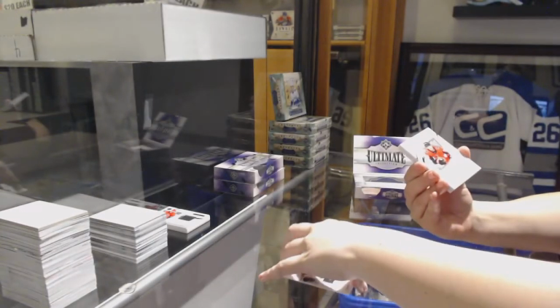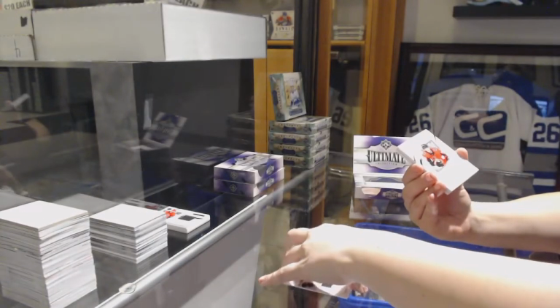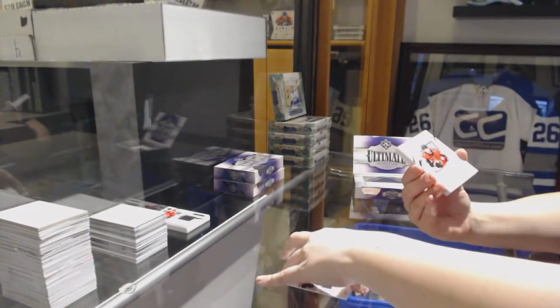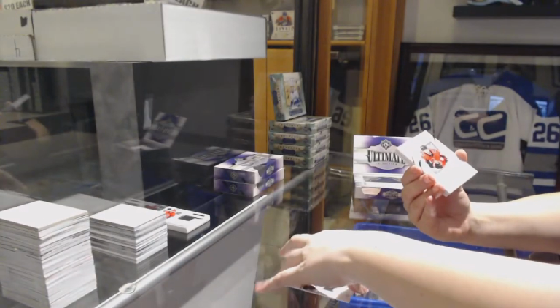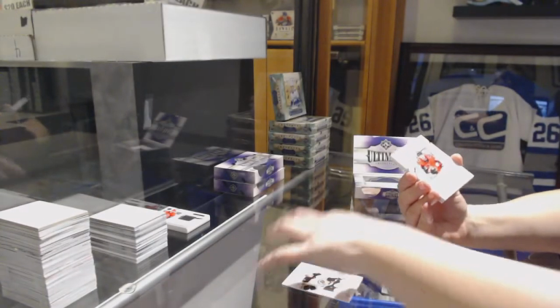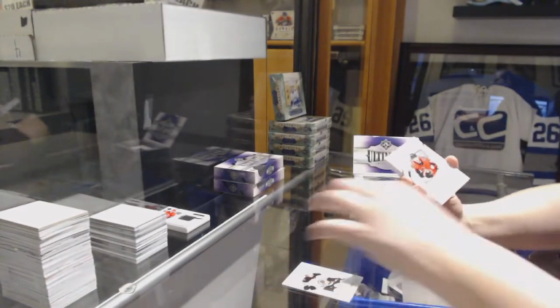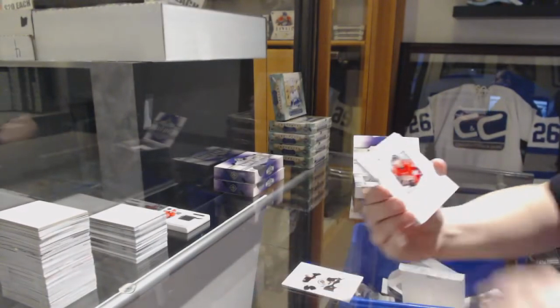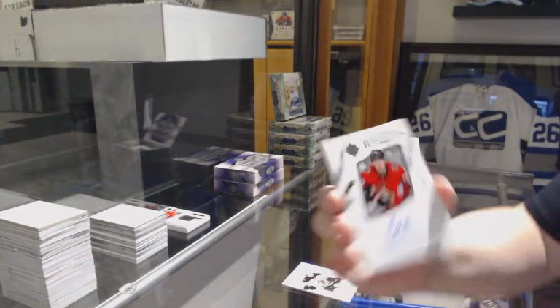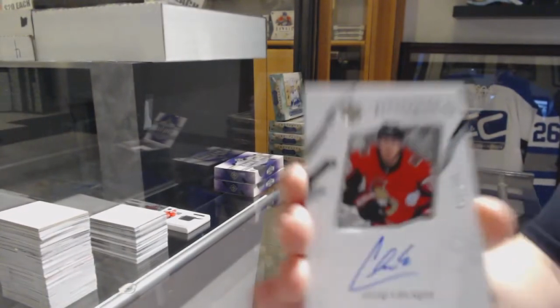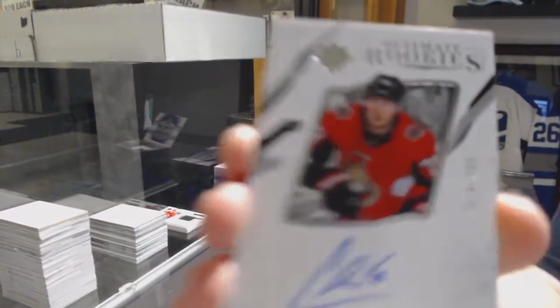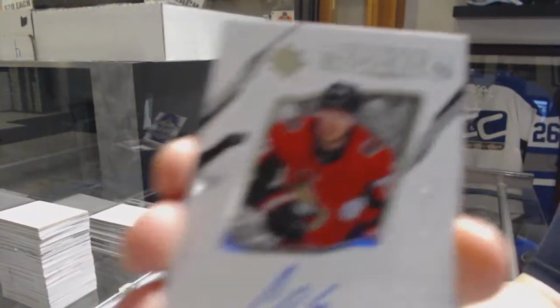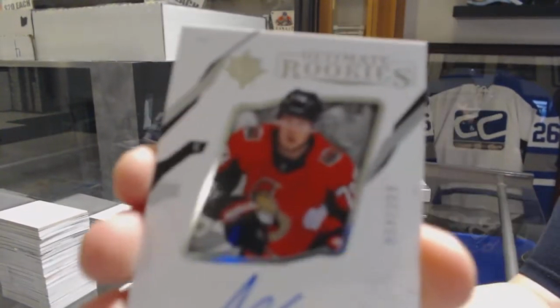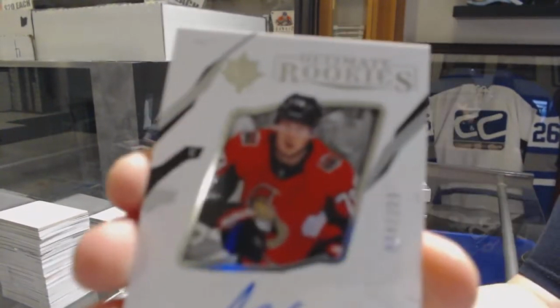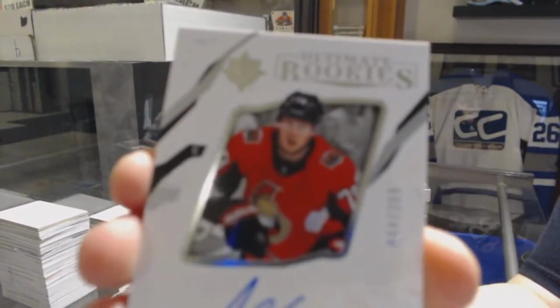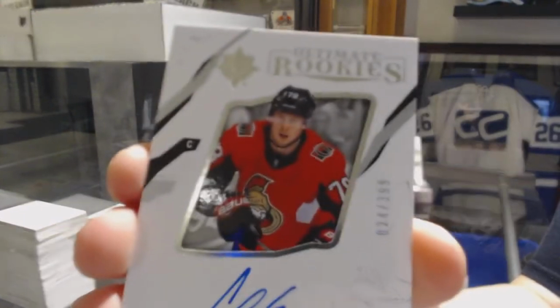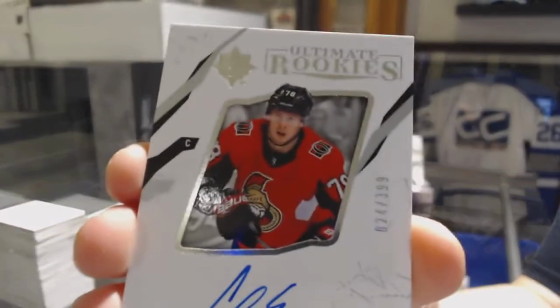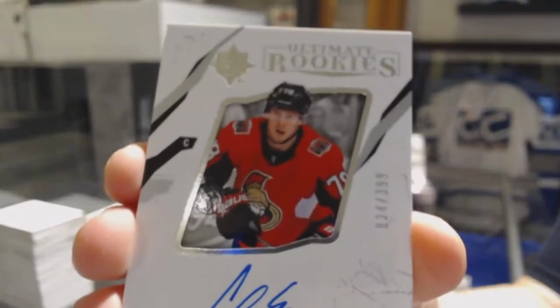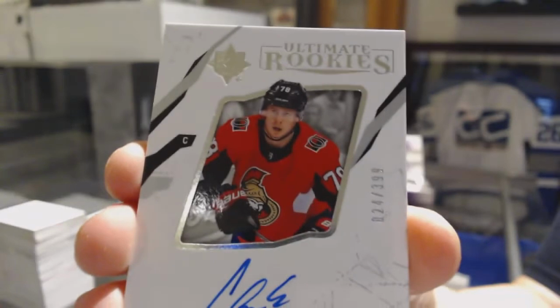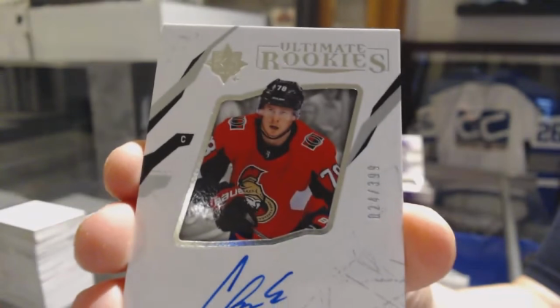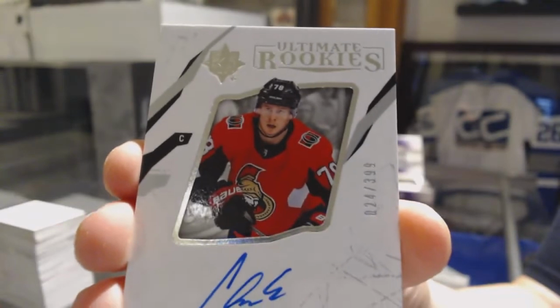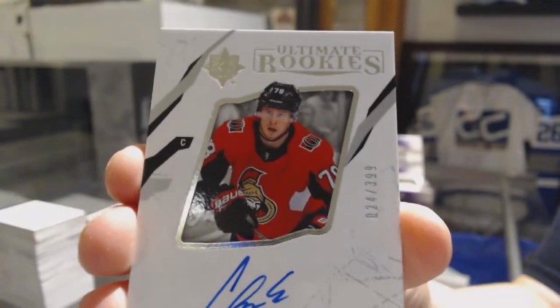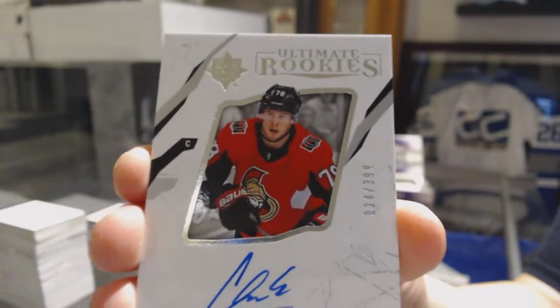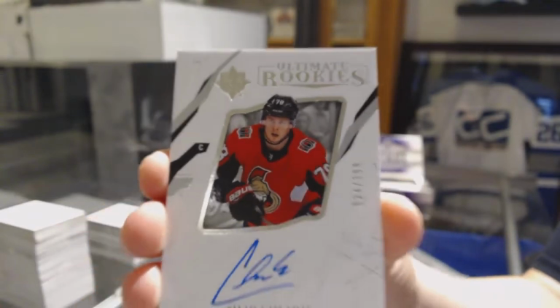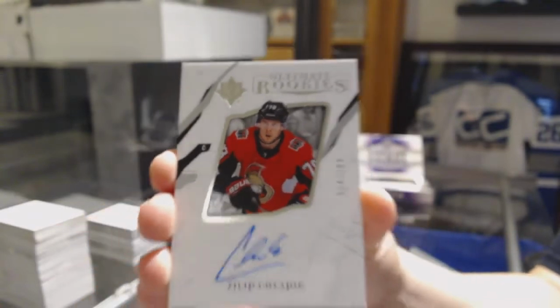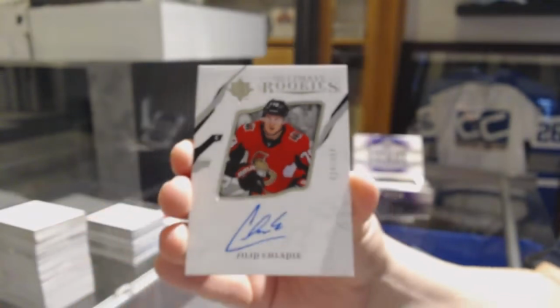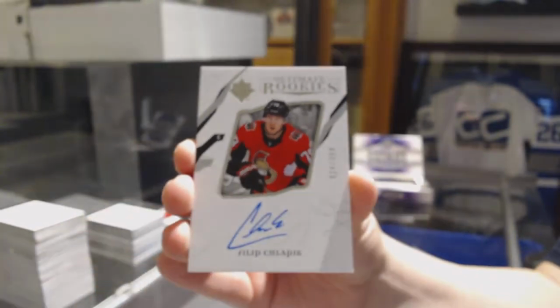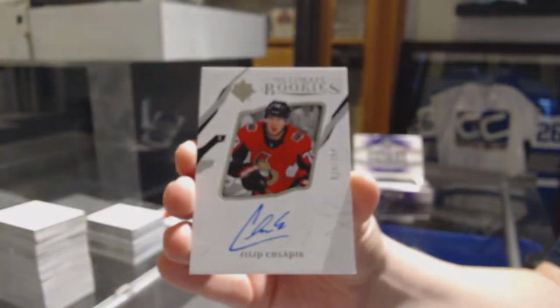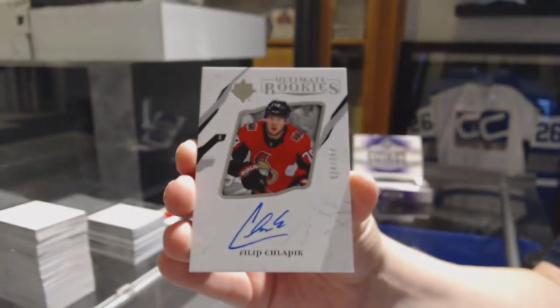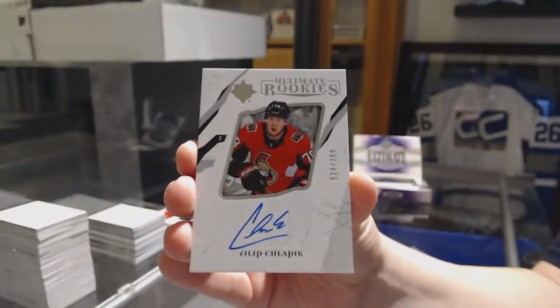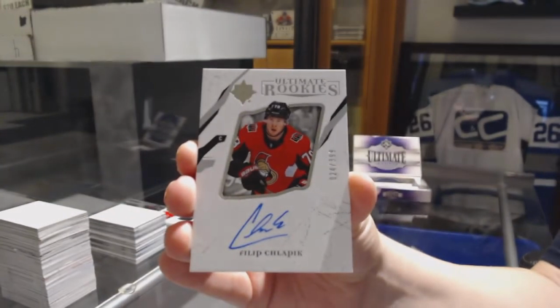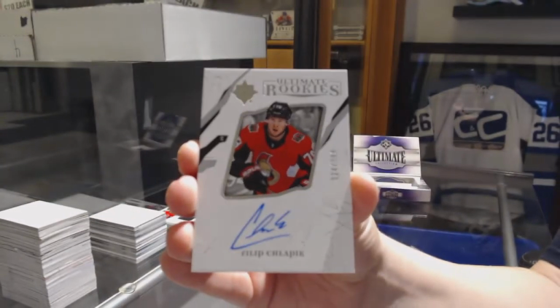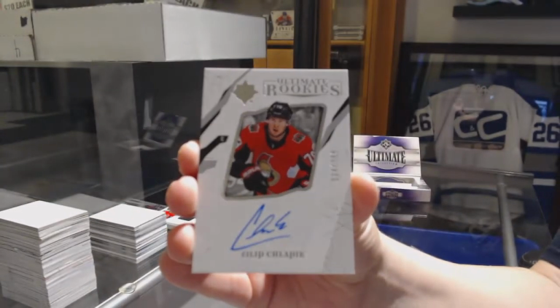Number to 399, Rookie Auto for the Ottawa Senators, Philip Shlaplak.